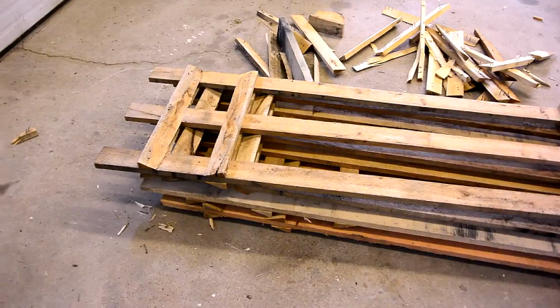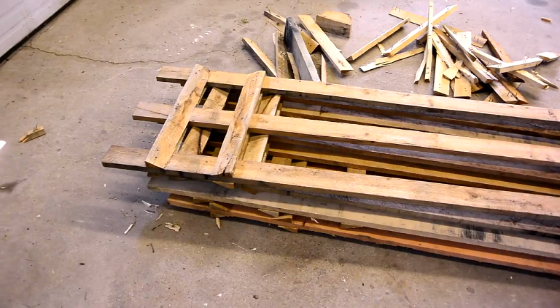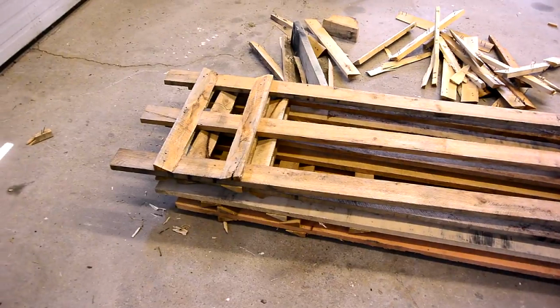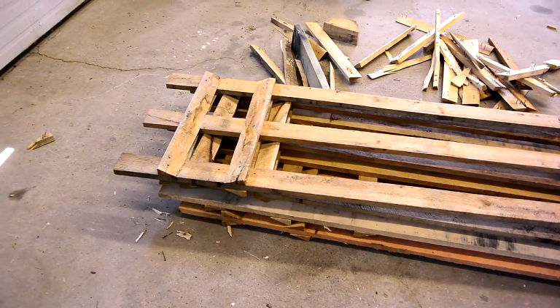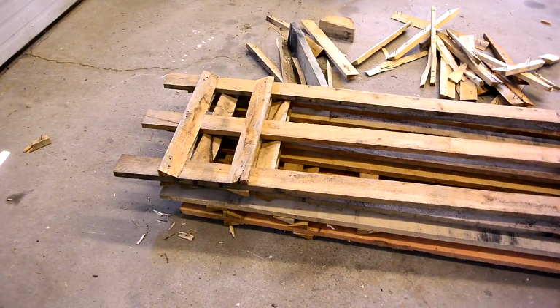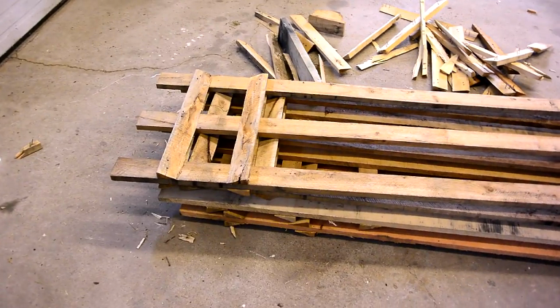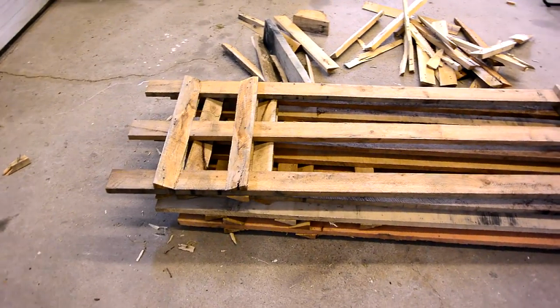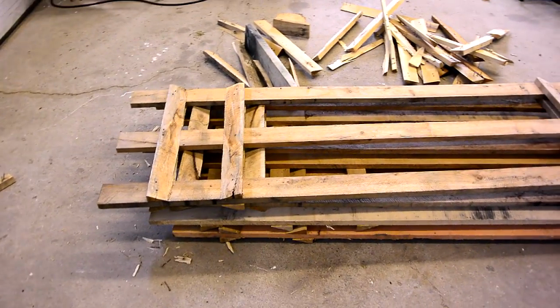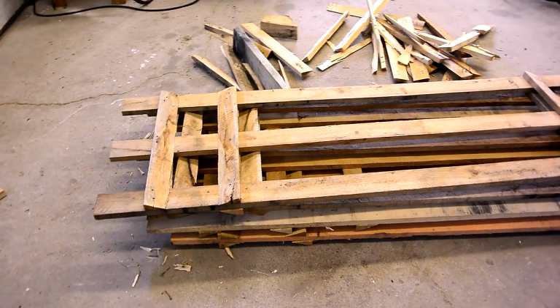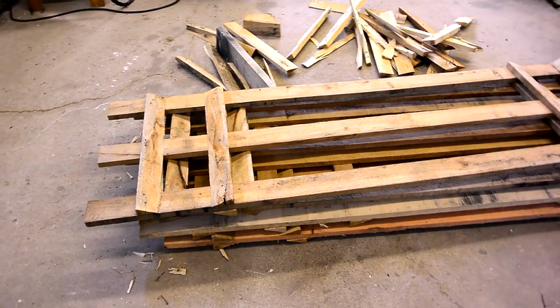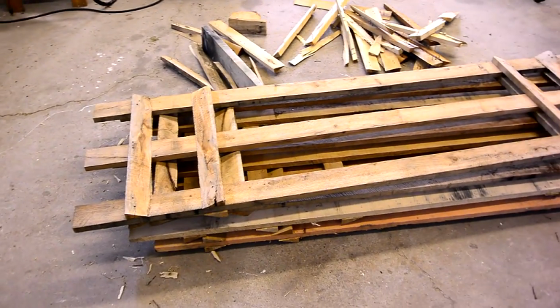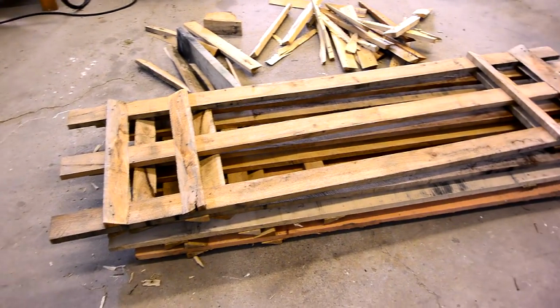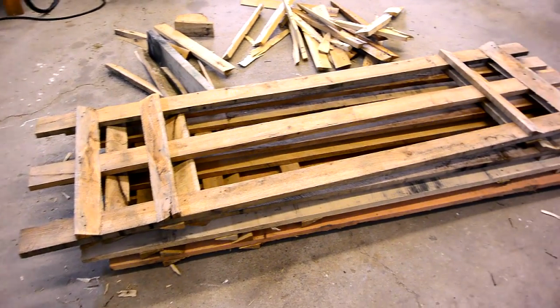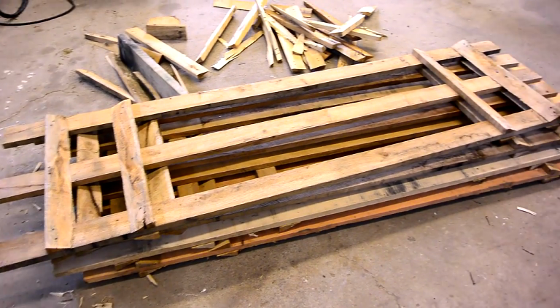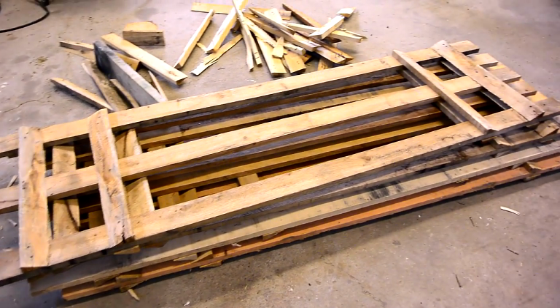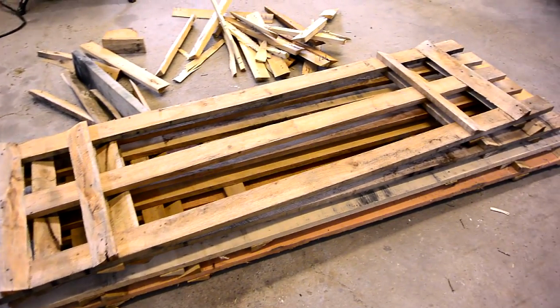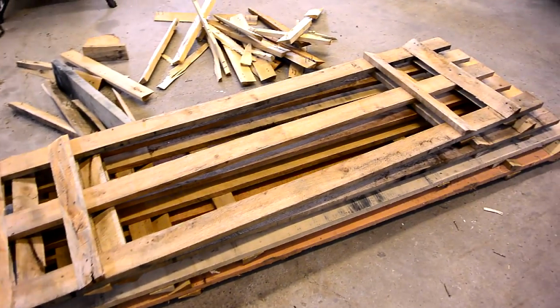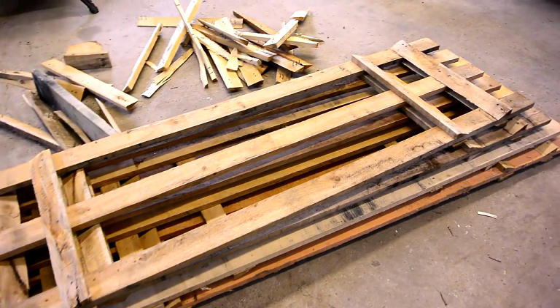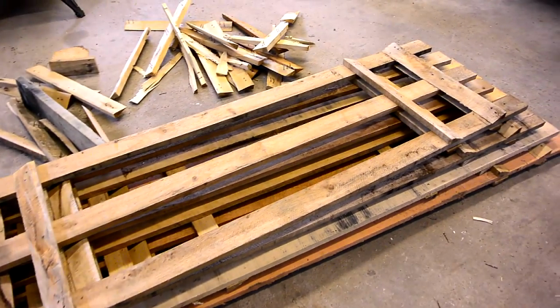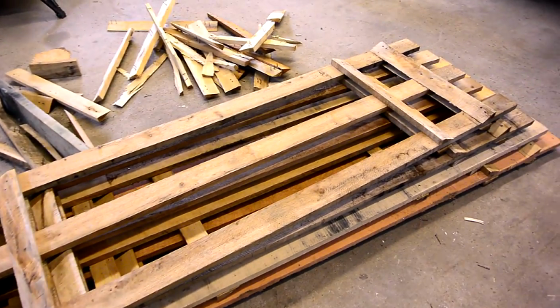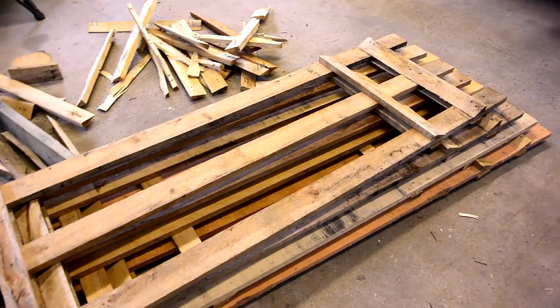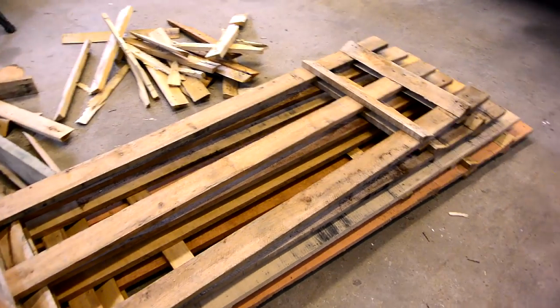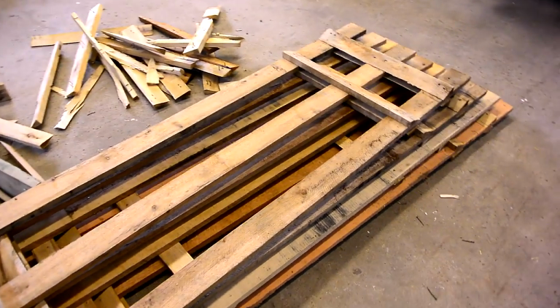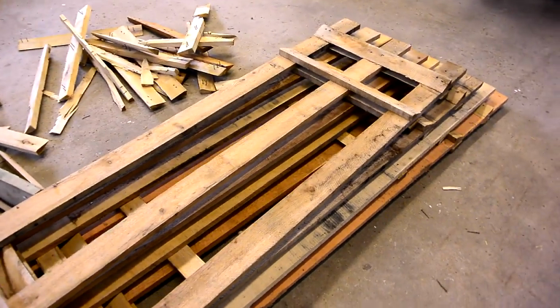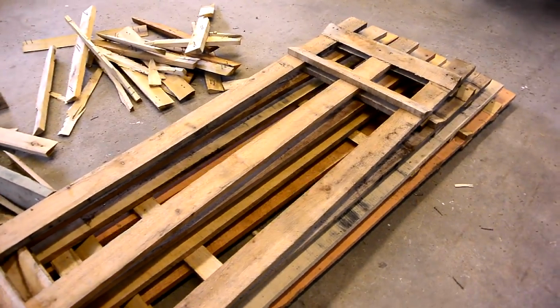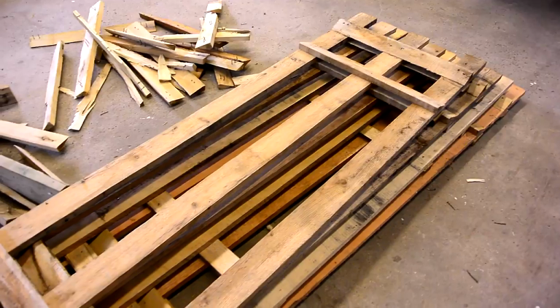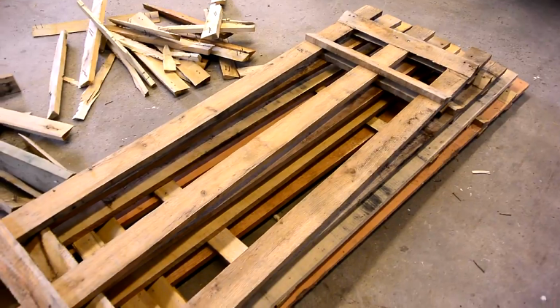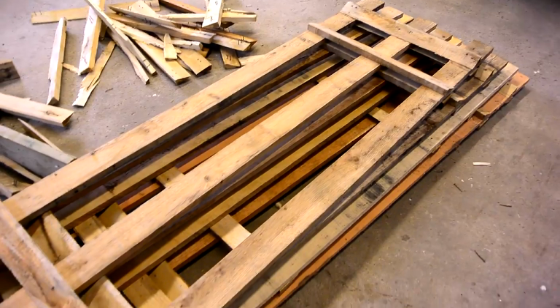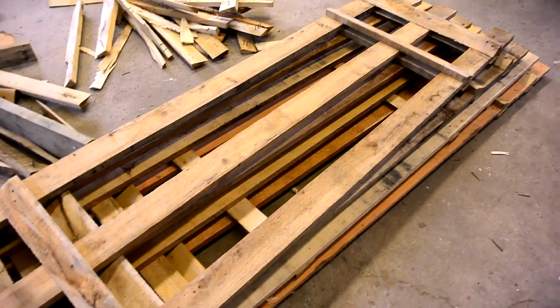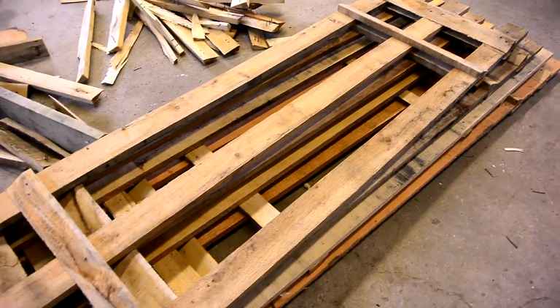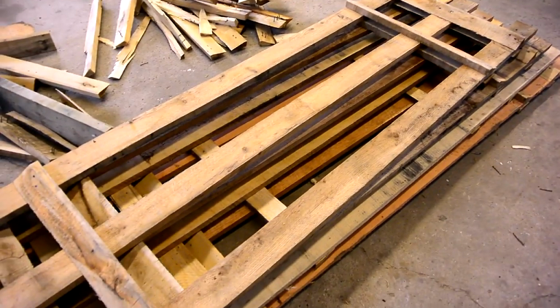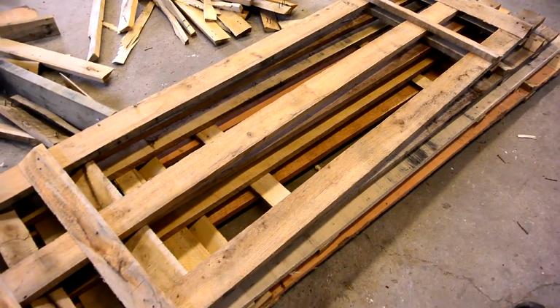I got me a bunch of fairly high quality pallets that I'm breaking down into lumber. These used to hold large propane tanks.